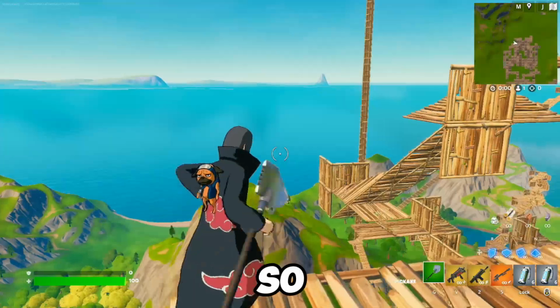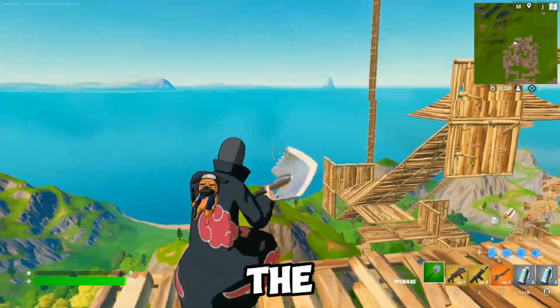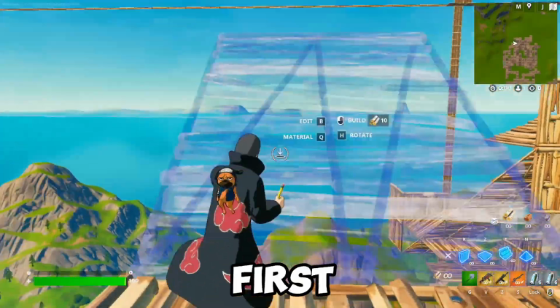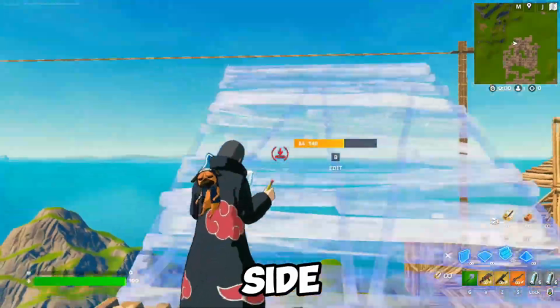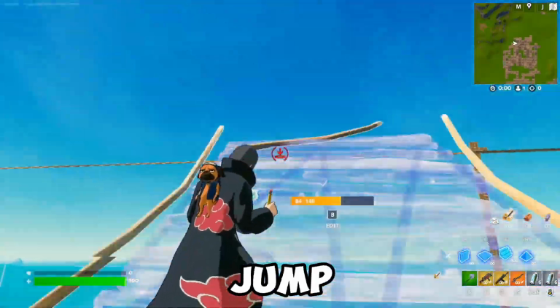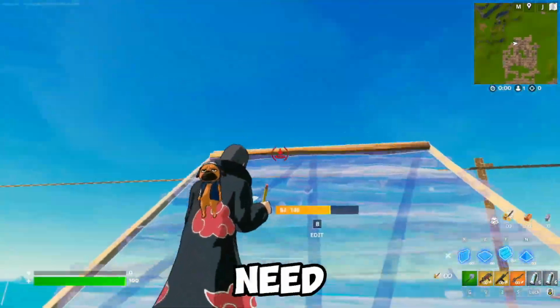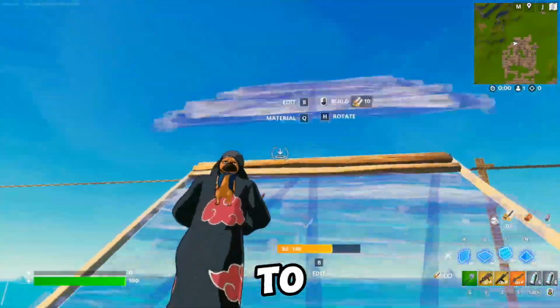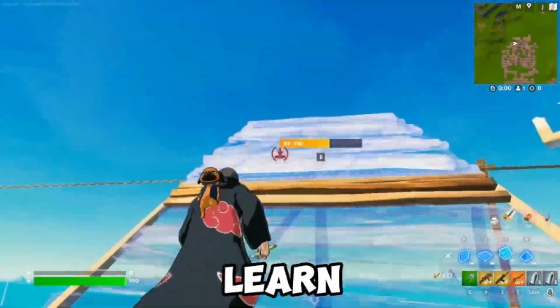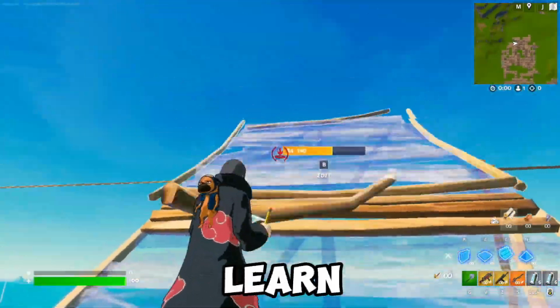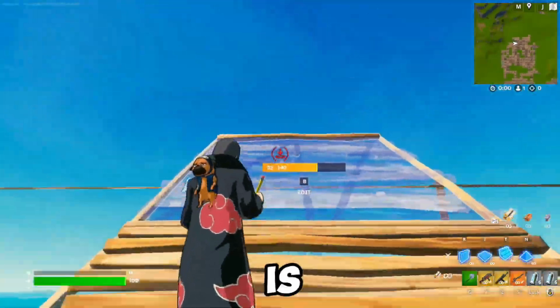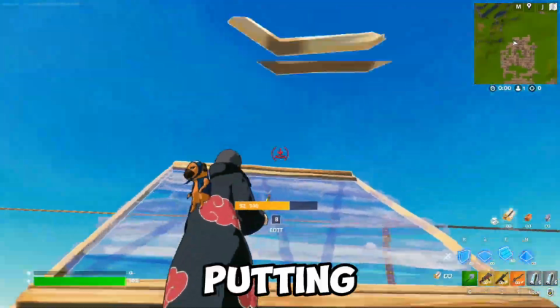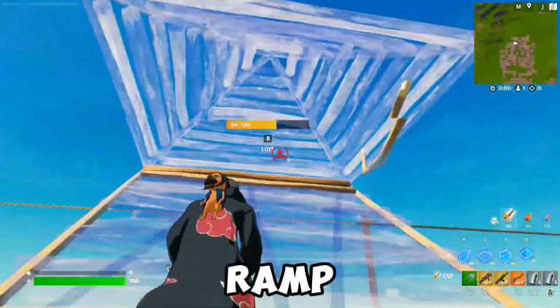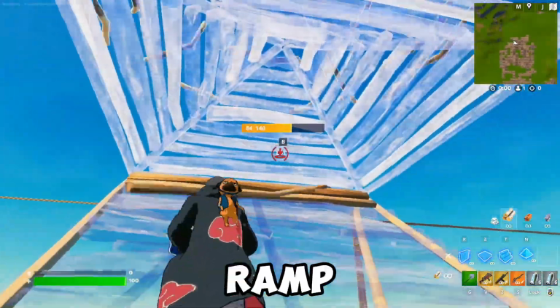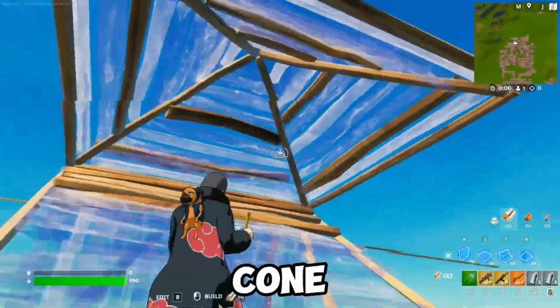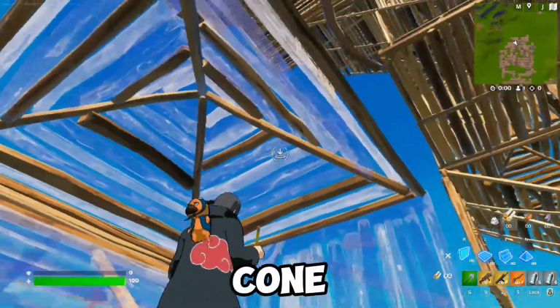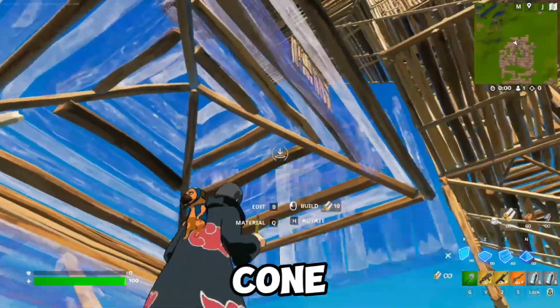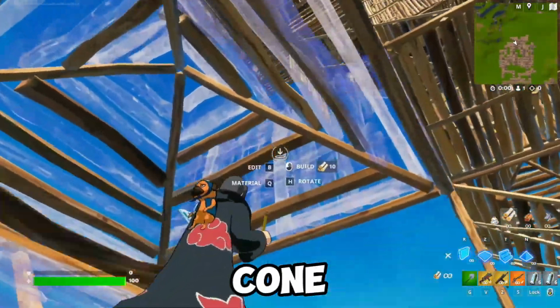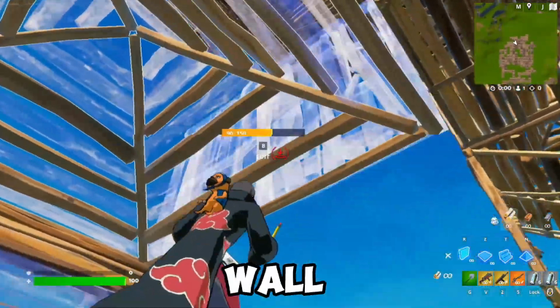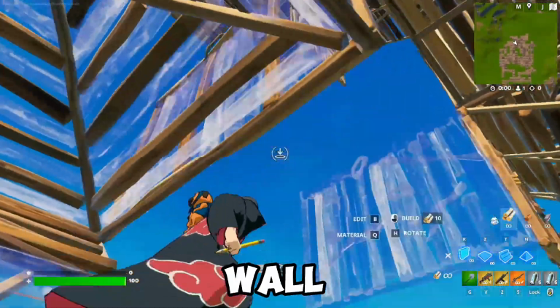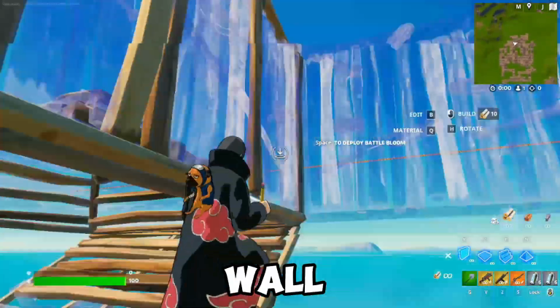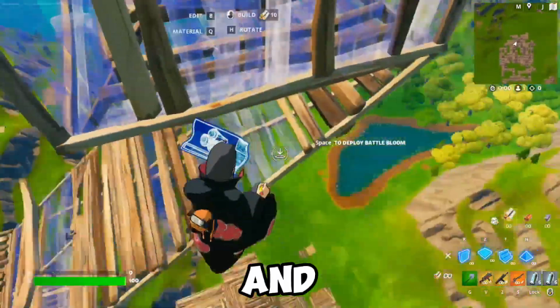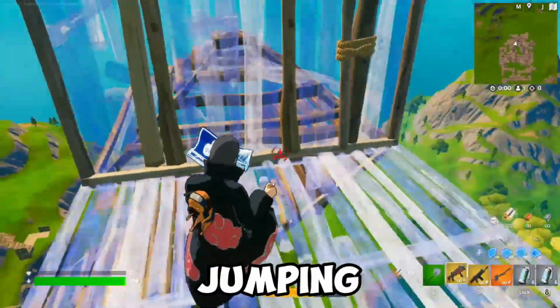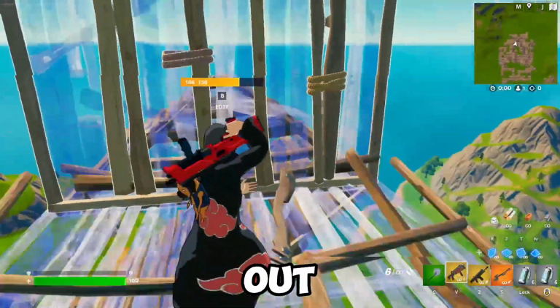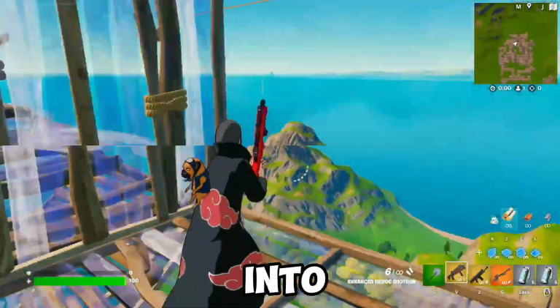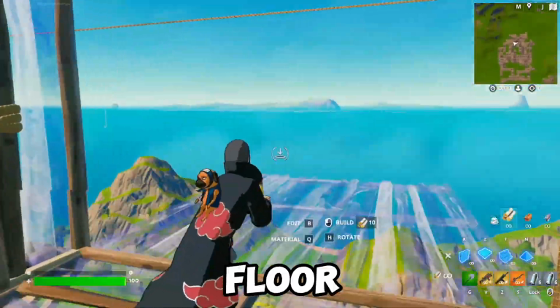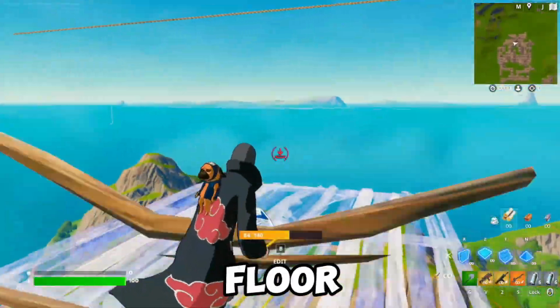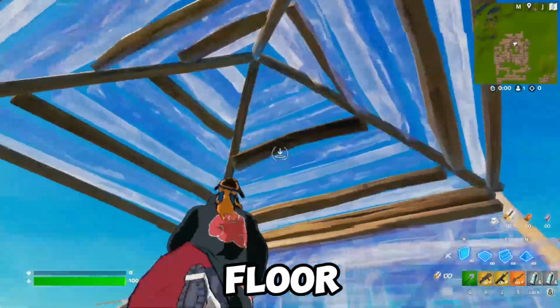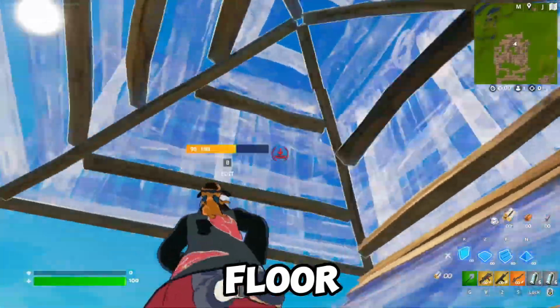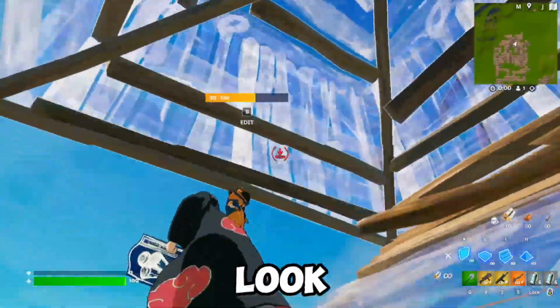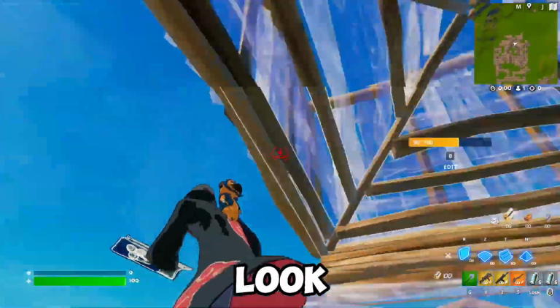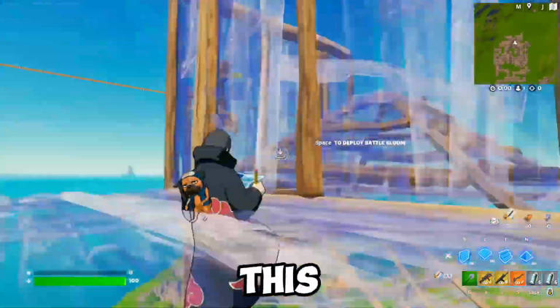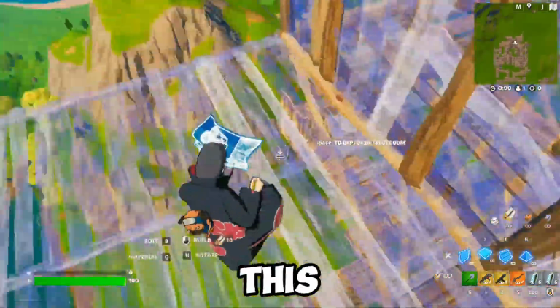So the first side jump you need to learn is putting a ramp, cone, wall, and jumping out into a floor. It's going to look like this.